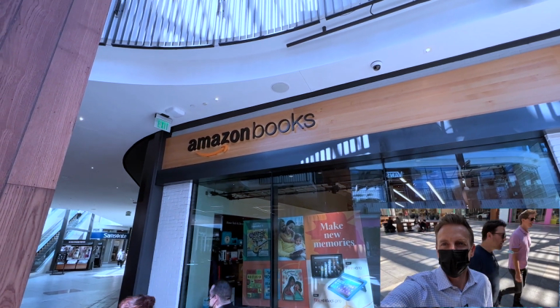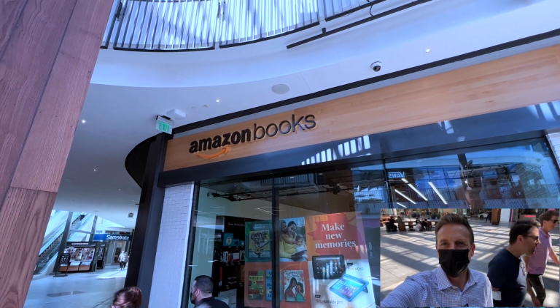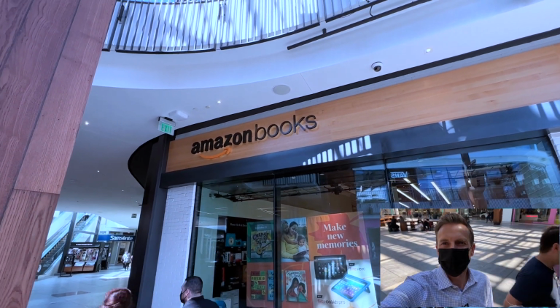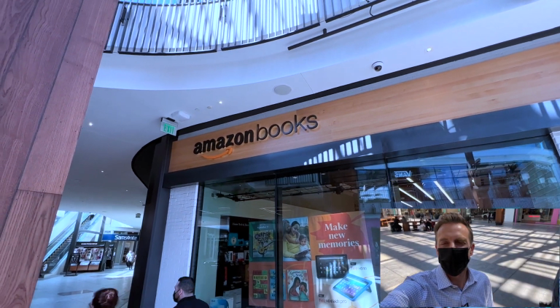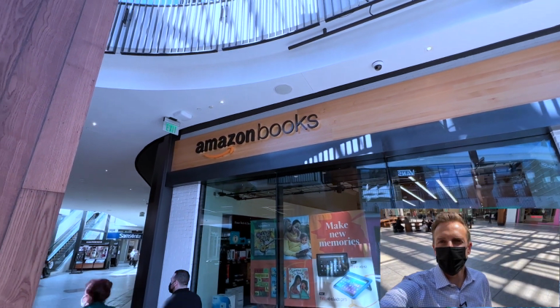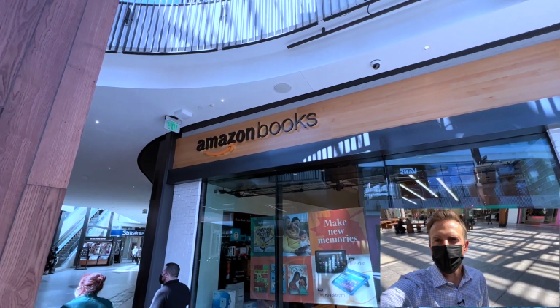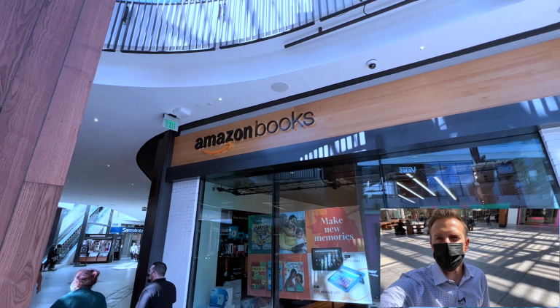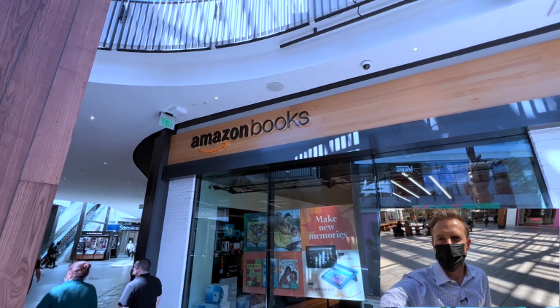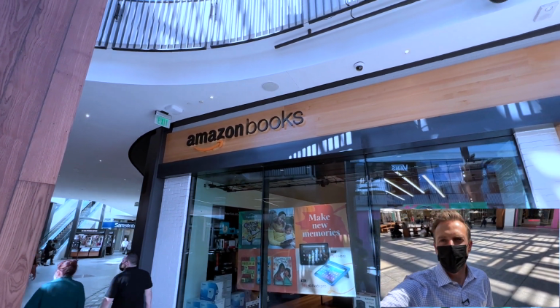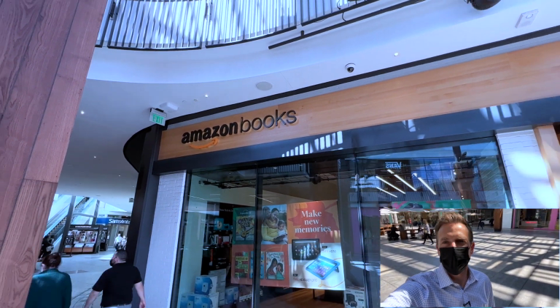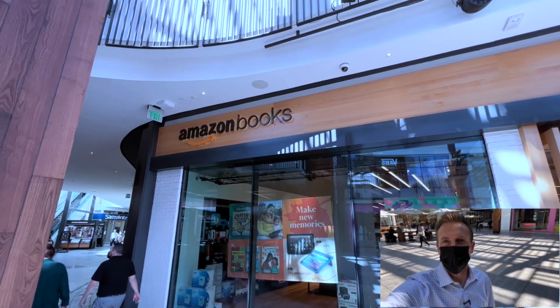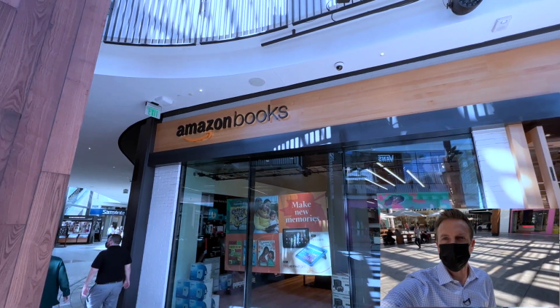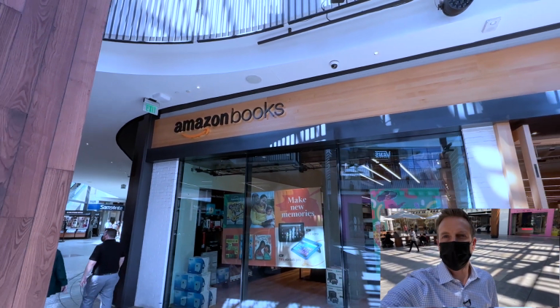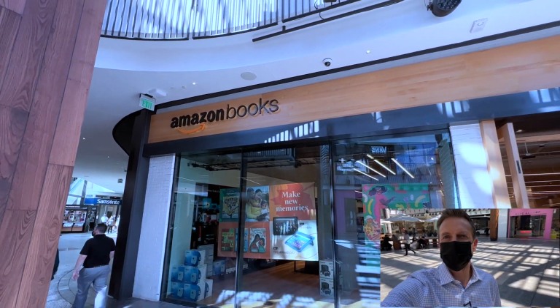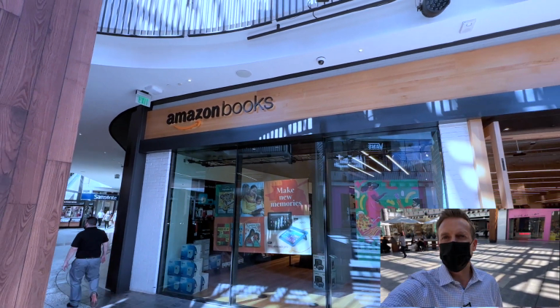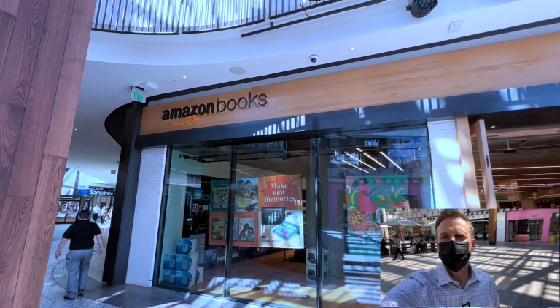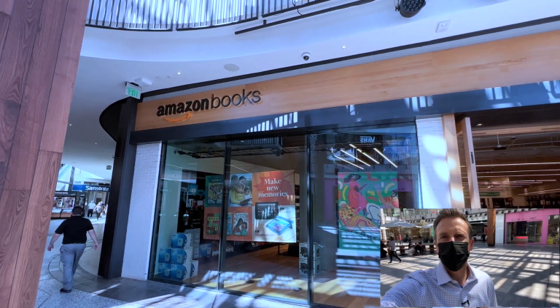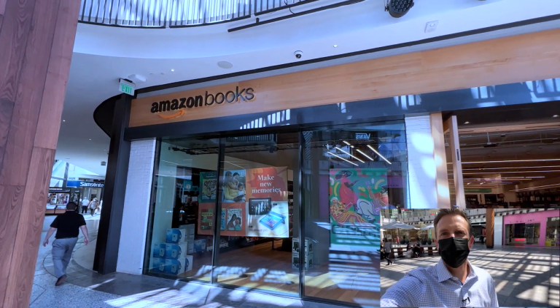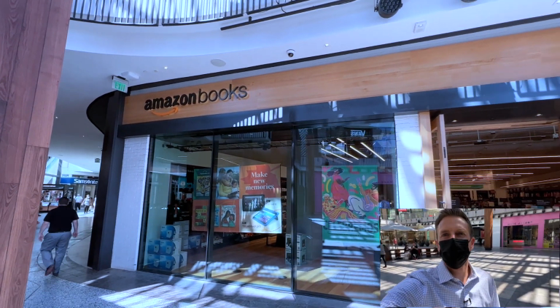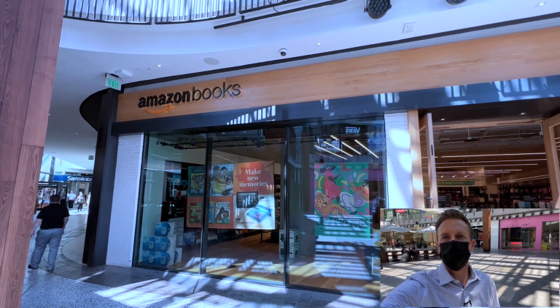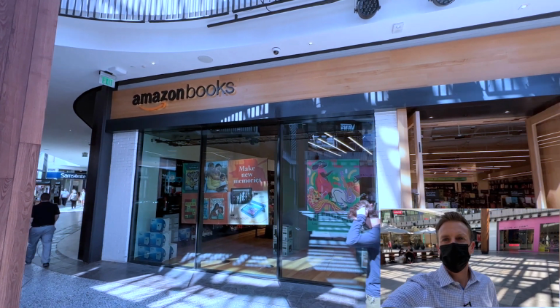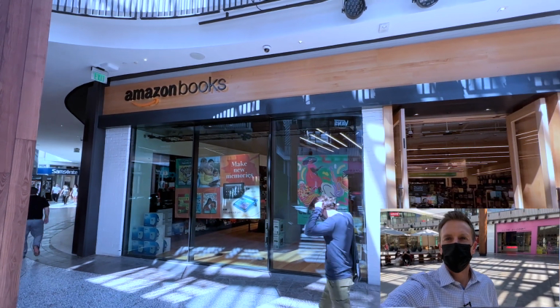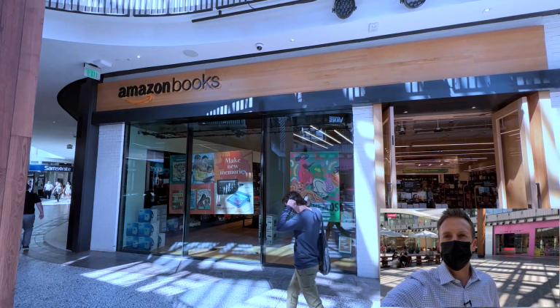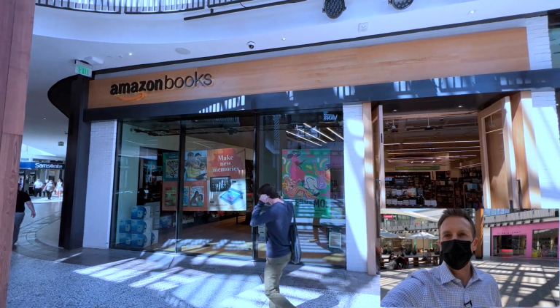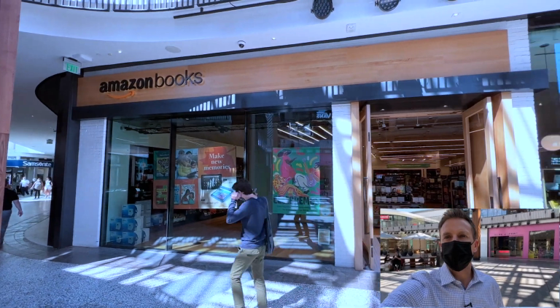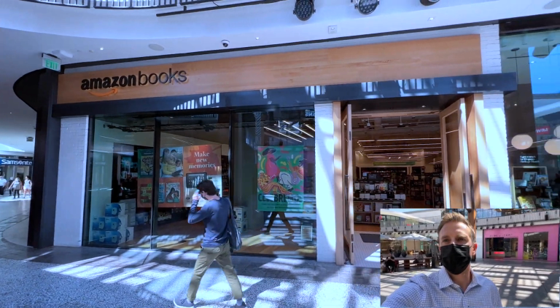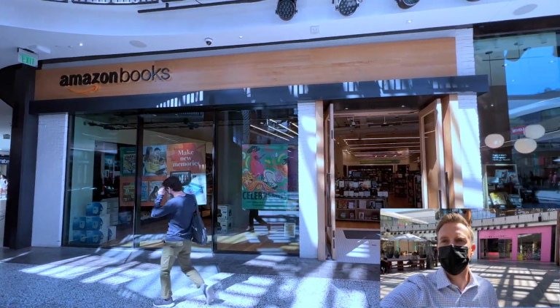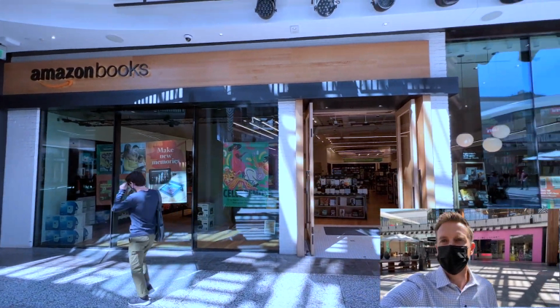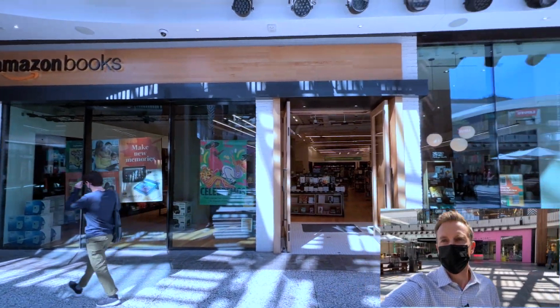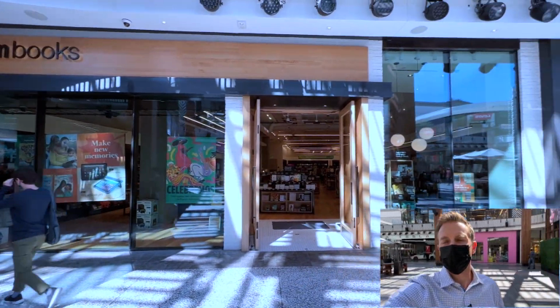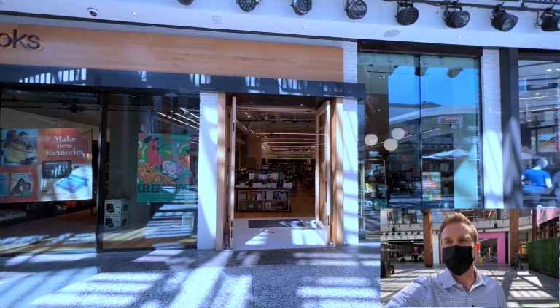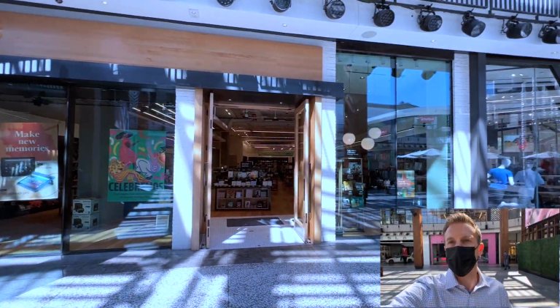What's going on? Rich DeMuro here, Rich on Tech, at the Amazon Bookstore at the Century City Mall.